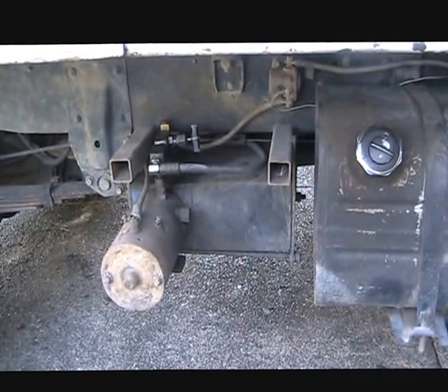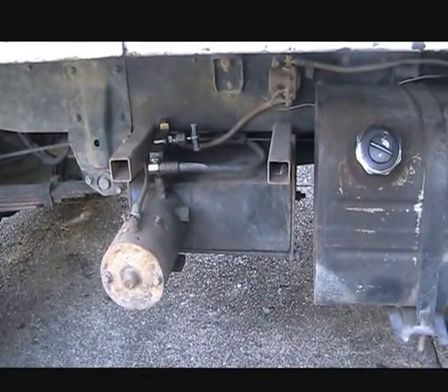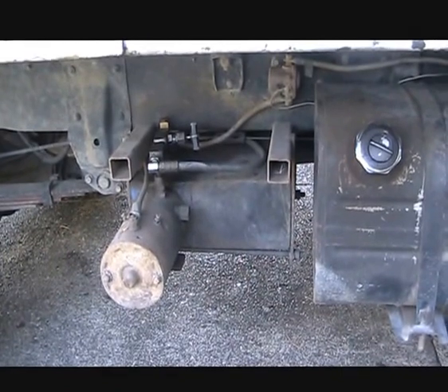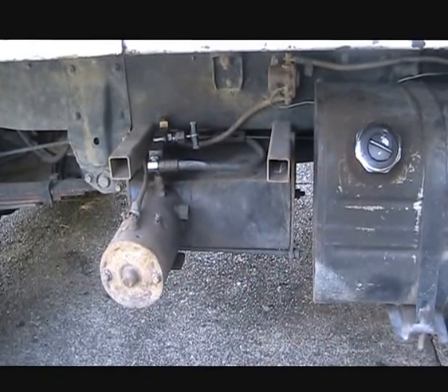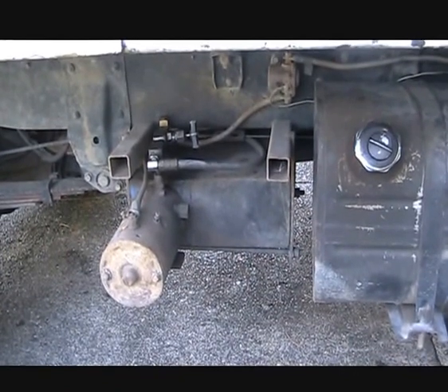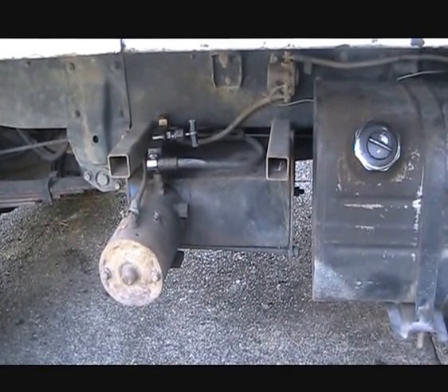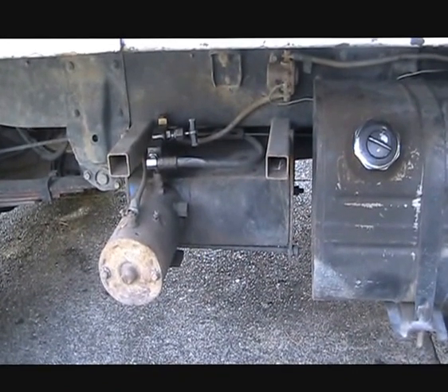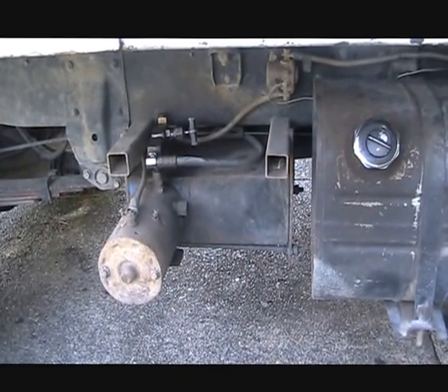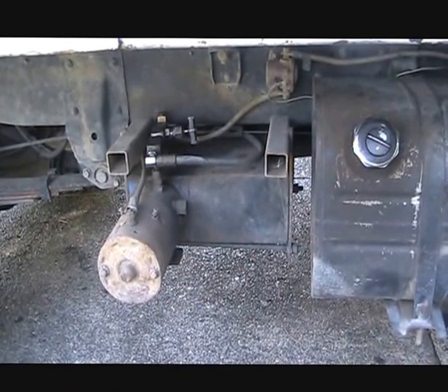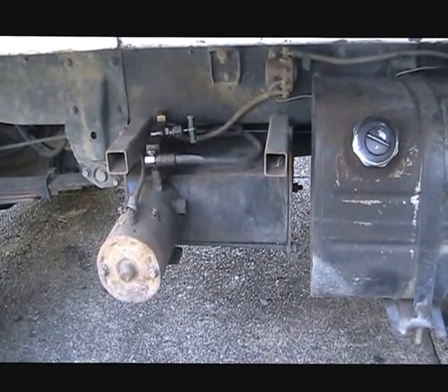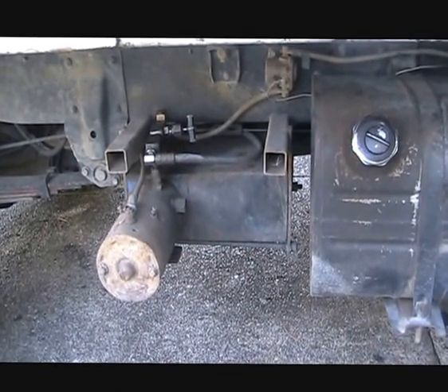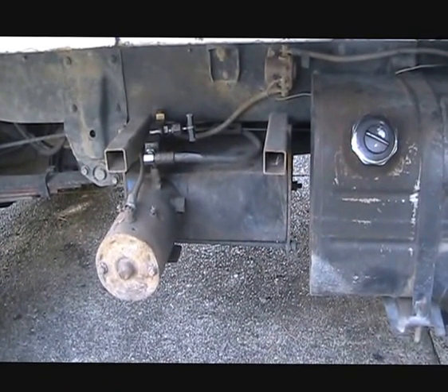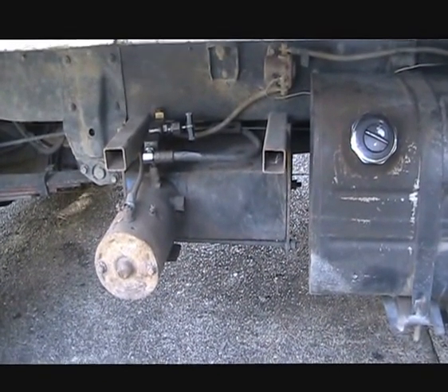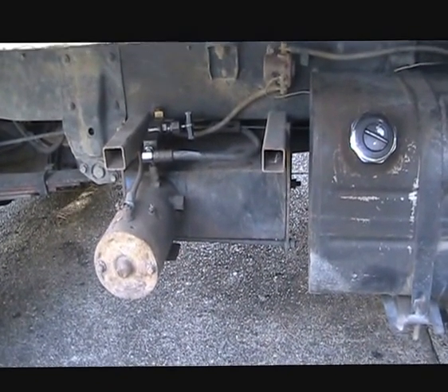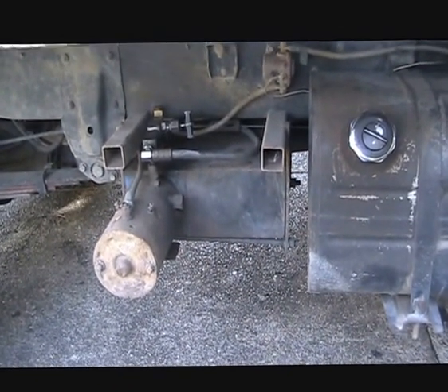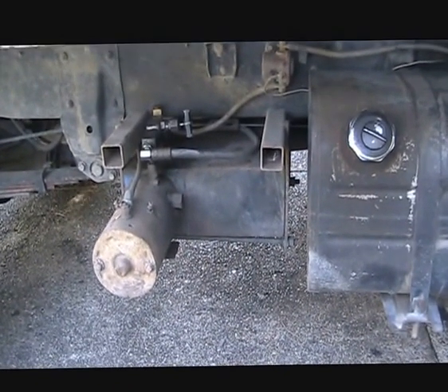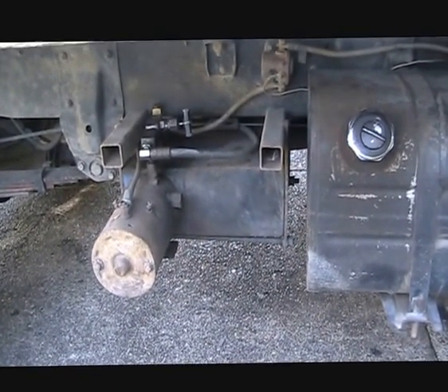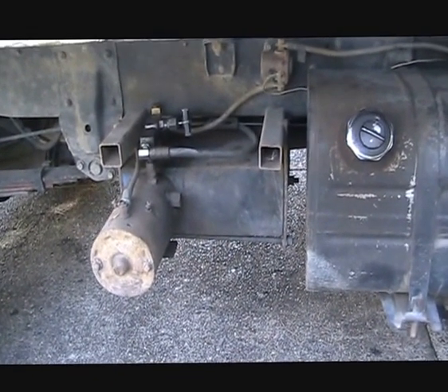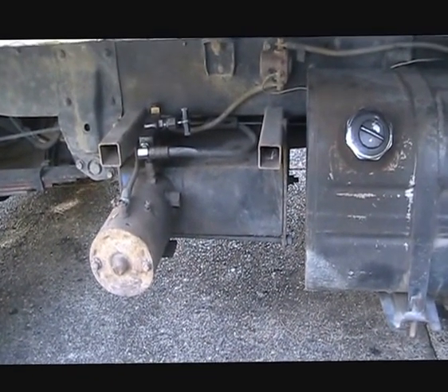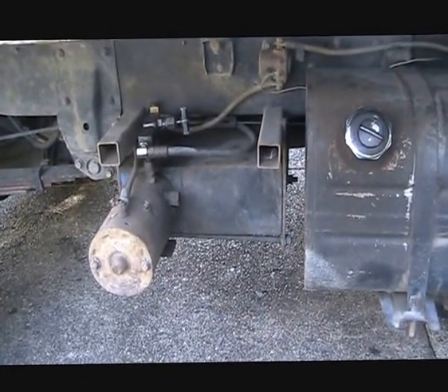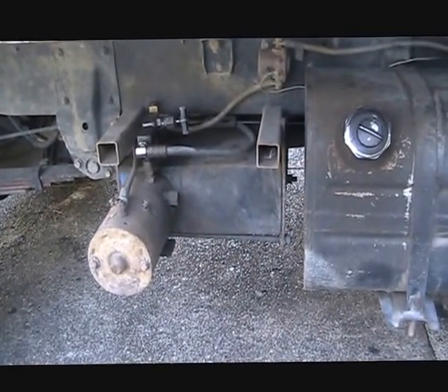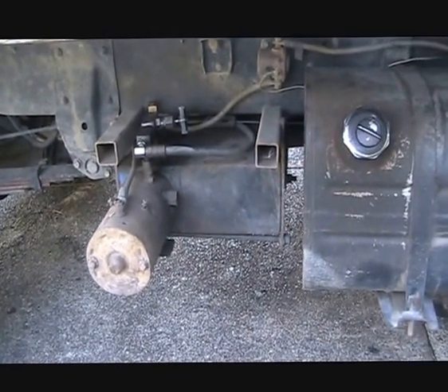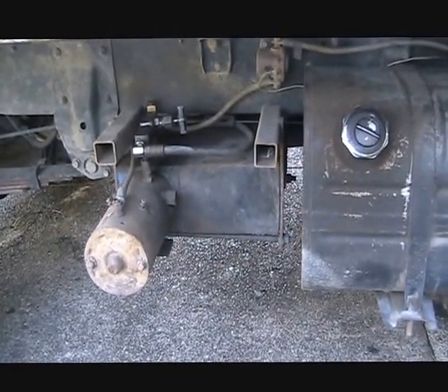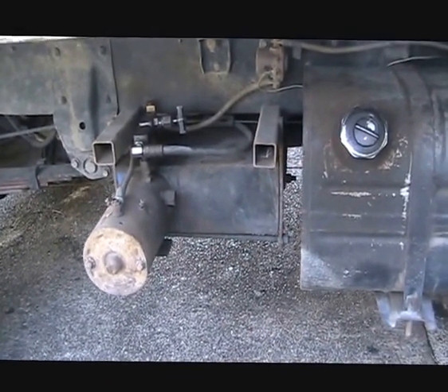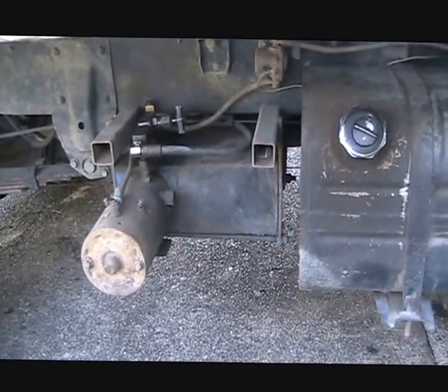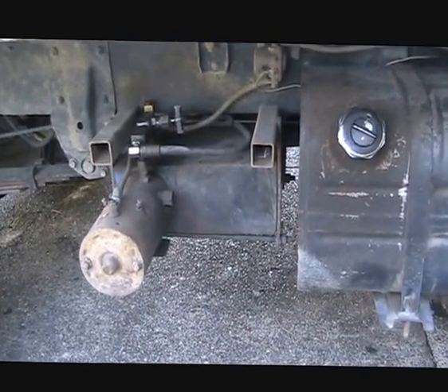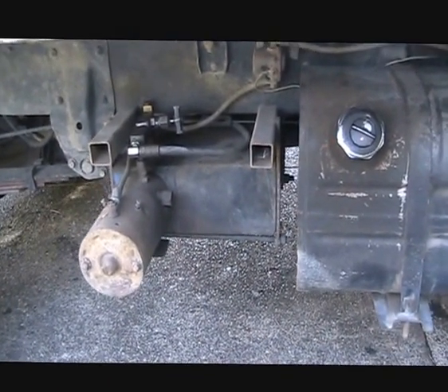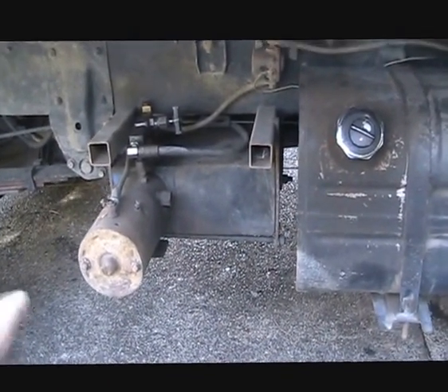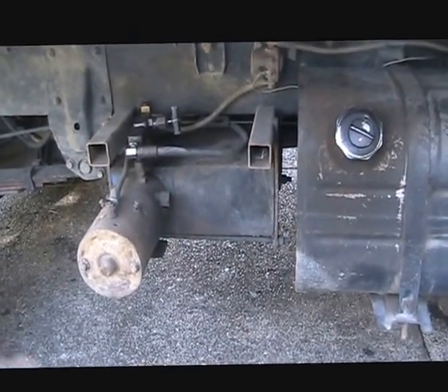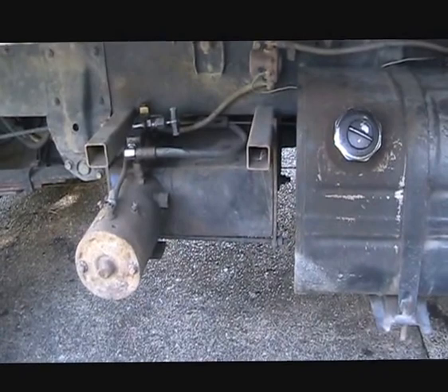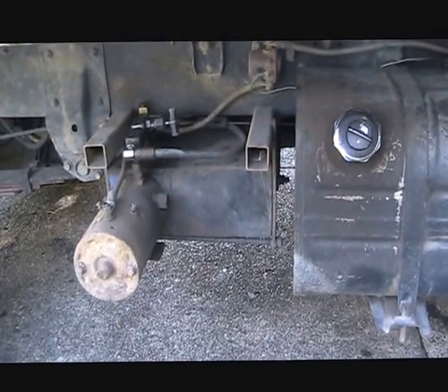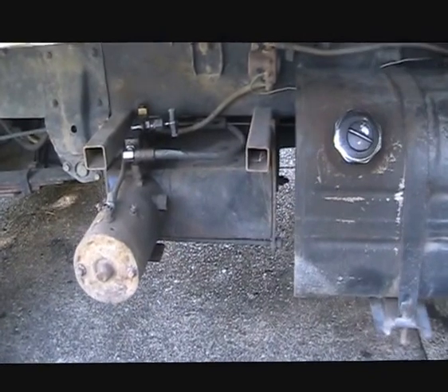I just want to show you what I was using one of these hydraulic rams for. And here's our electric pump here.